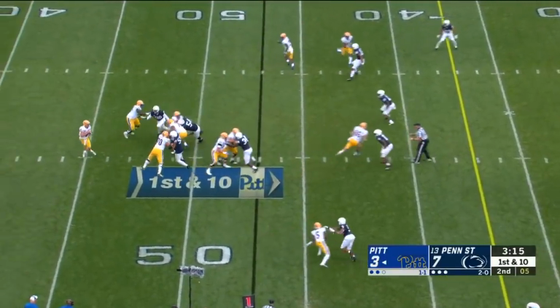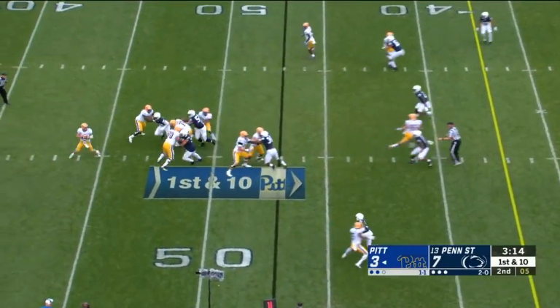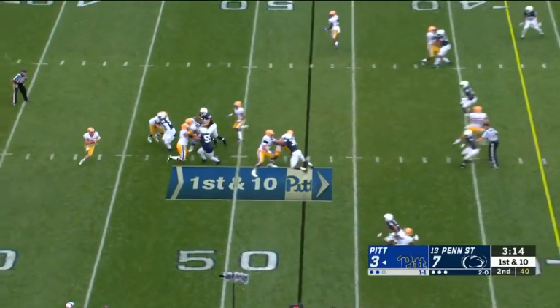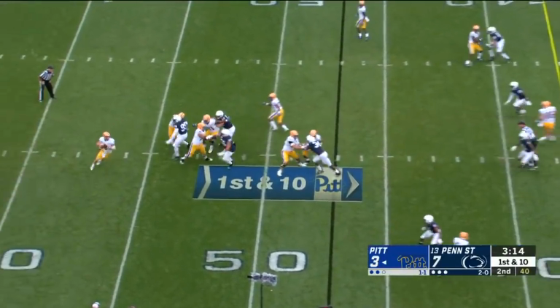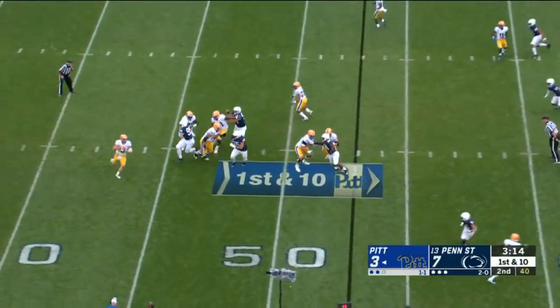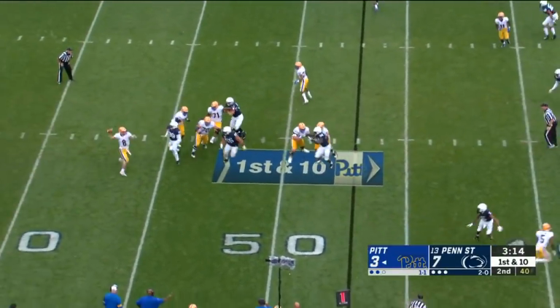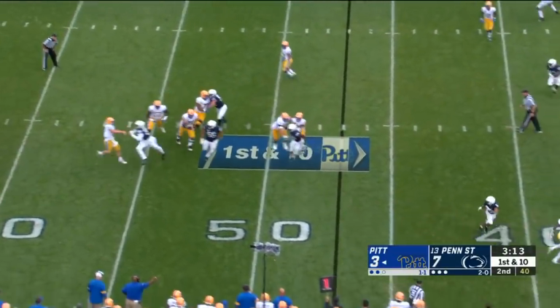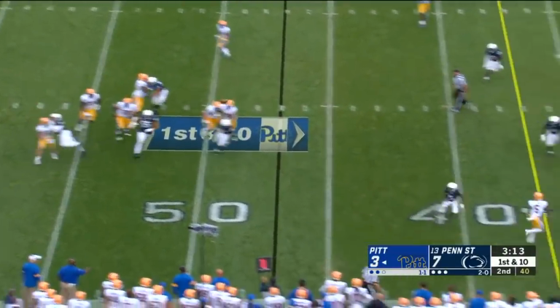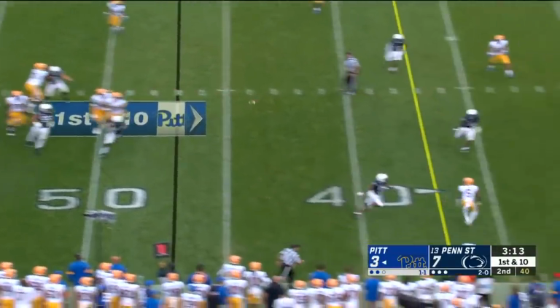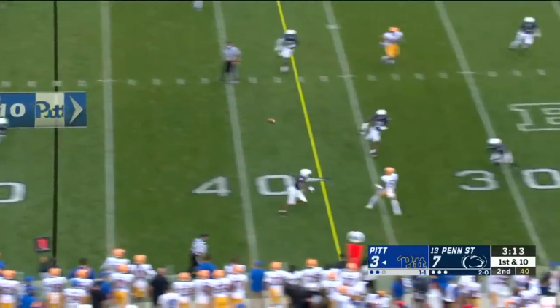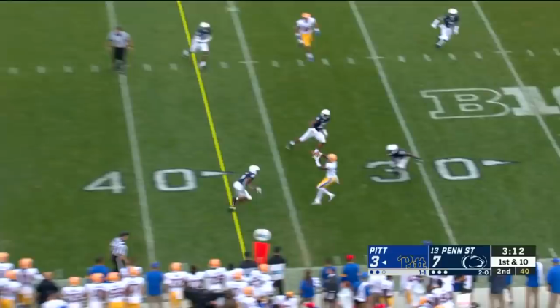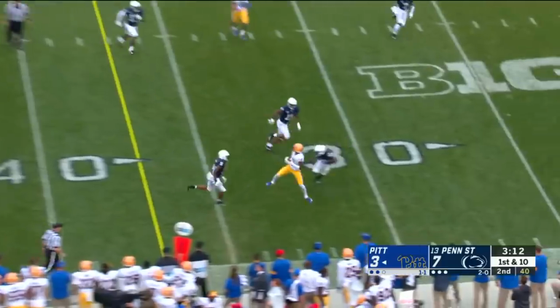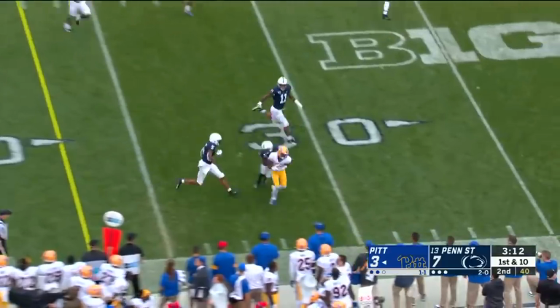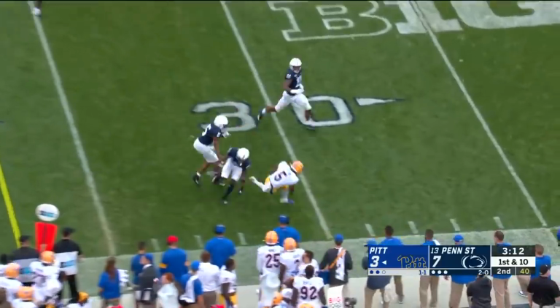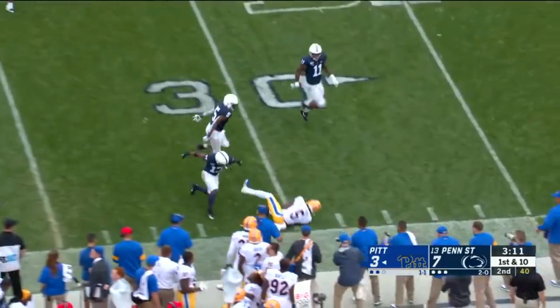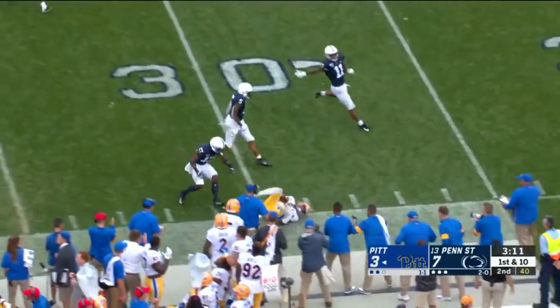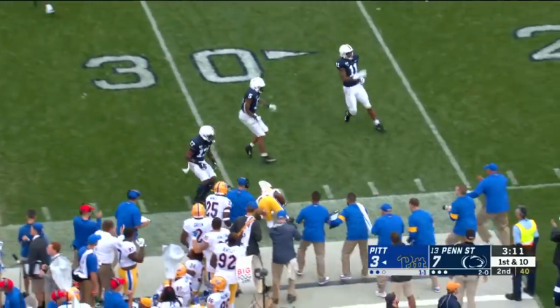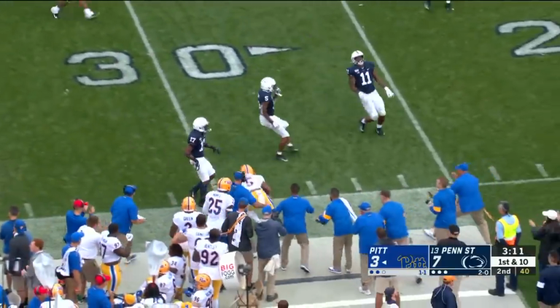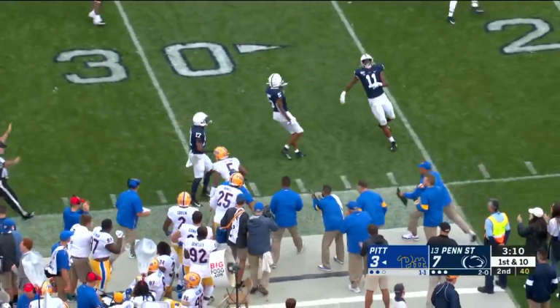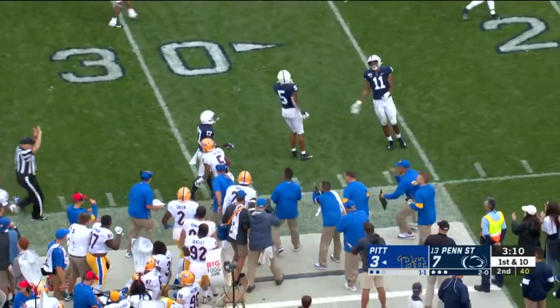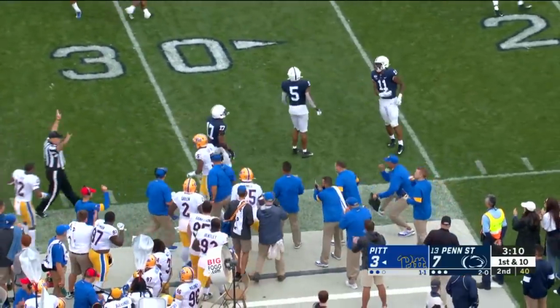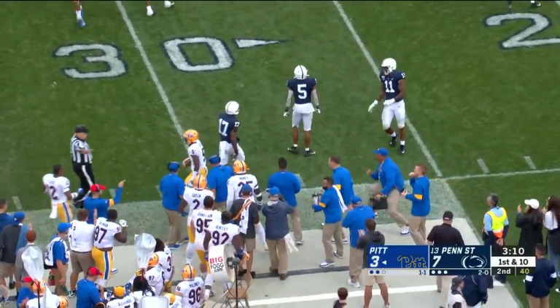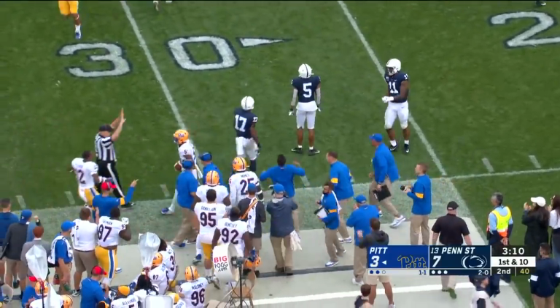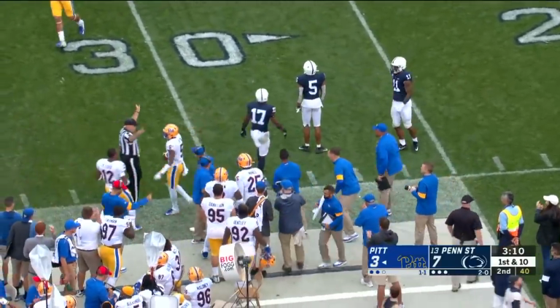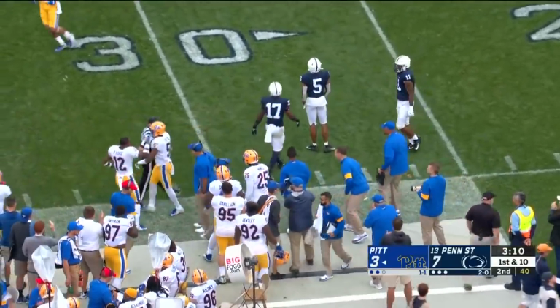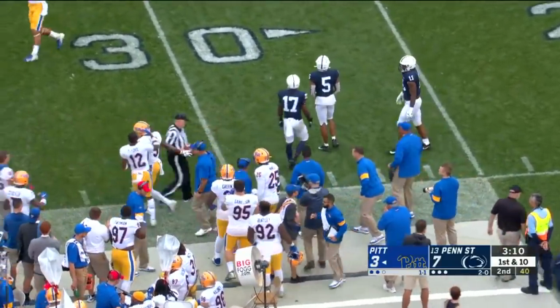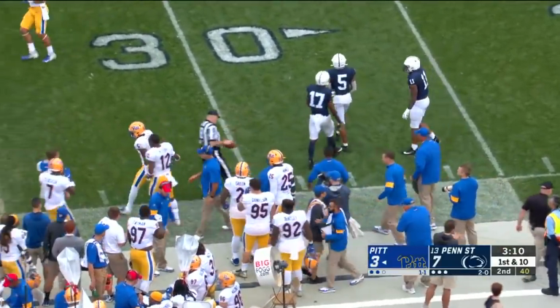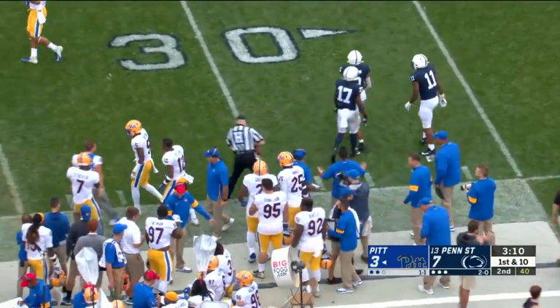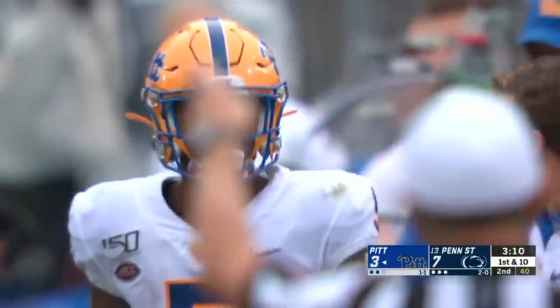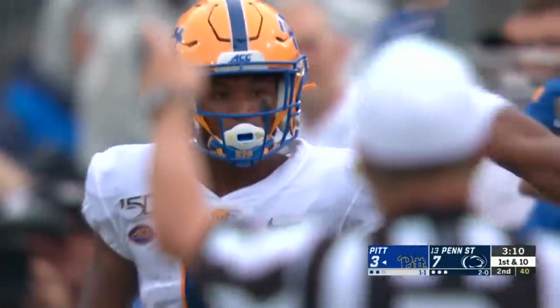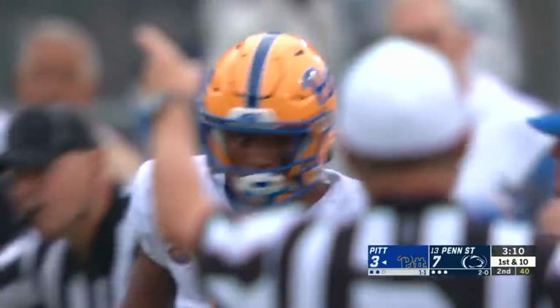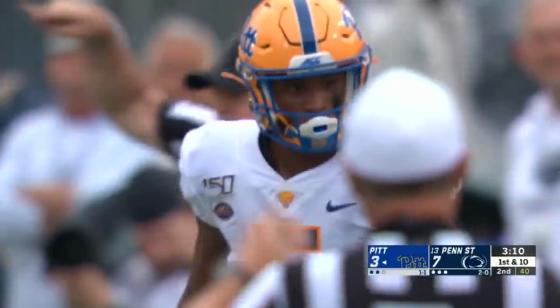Pickett backpedals again, has protection, fires downfield, and the catch is made by Tipton that time. And the Panthers are threatening again.